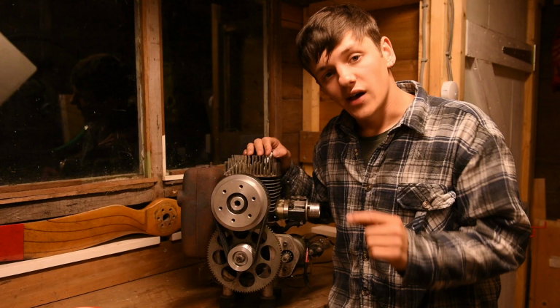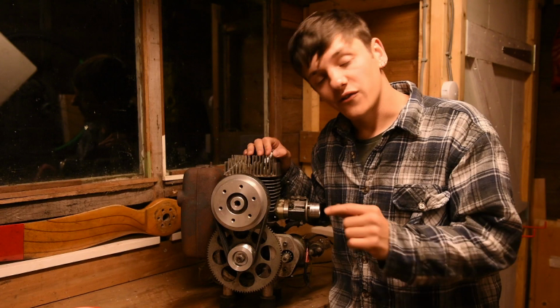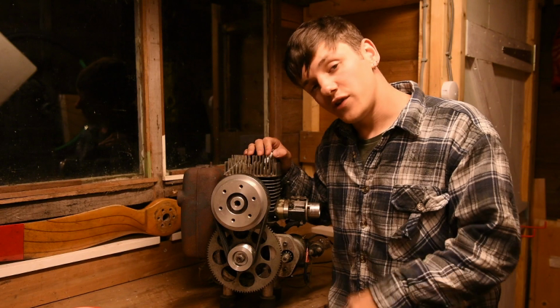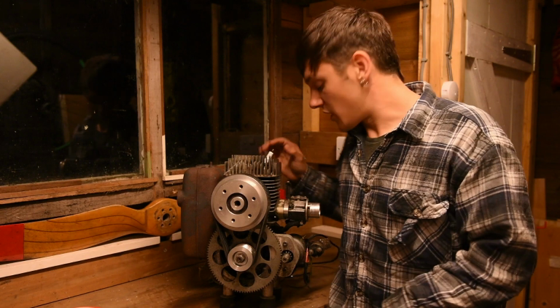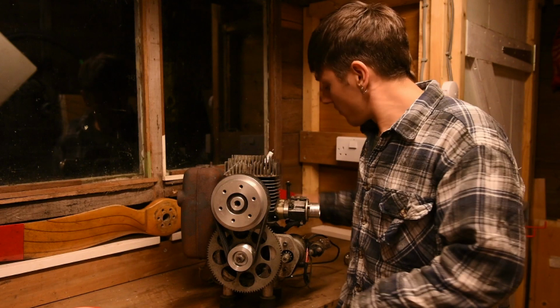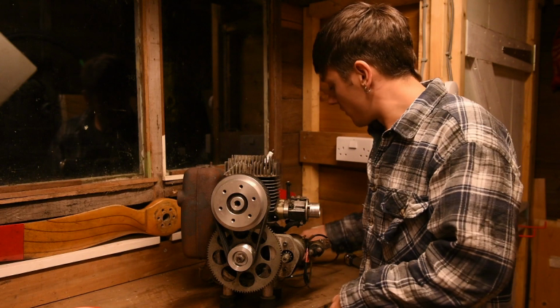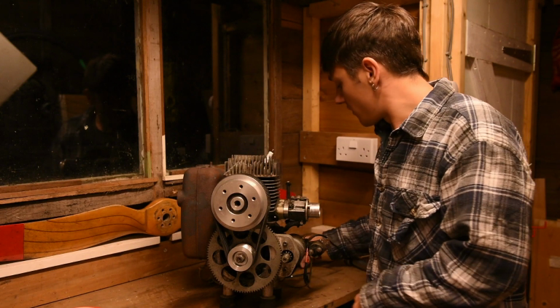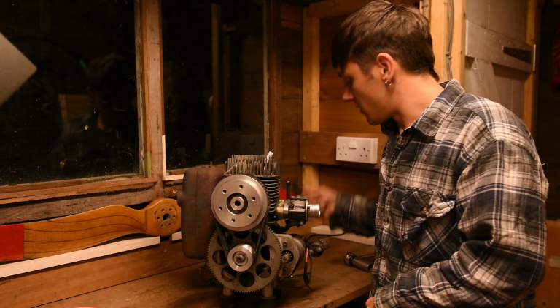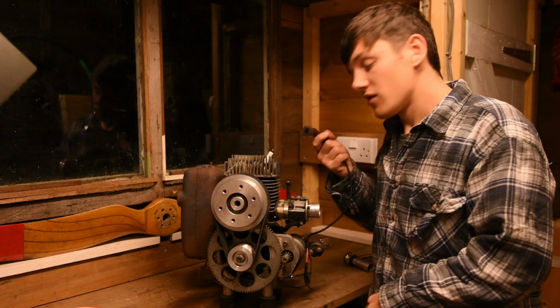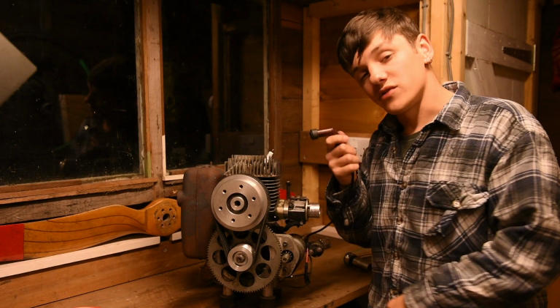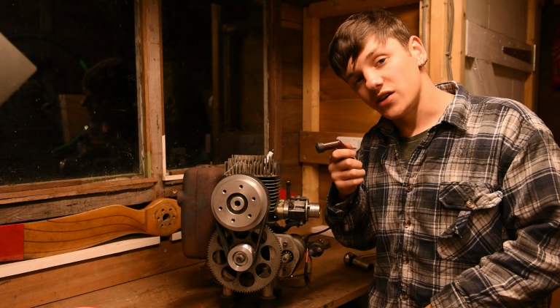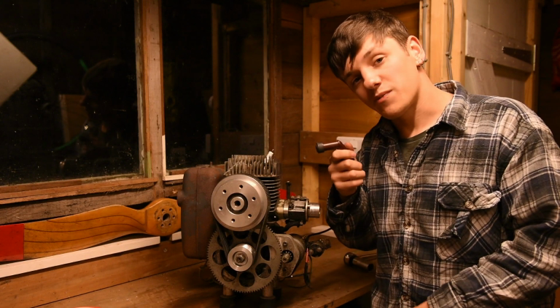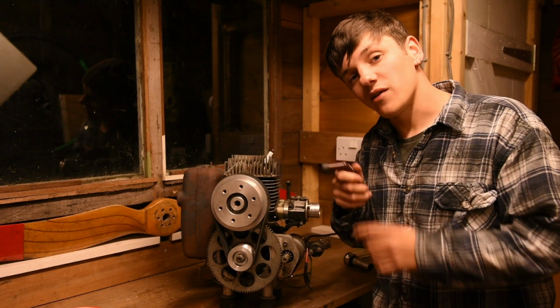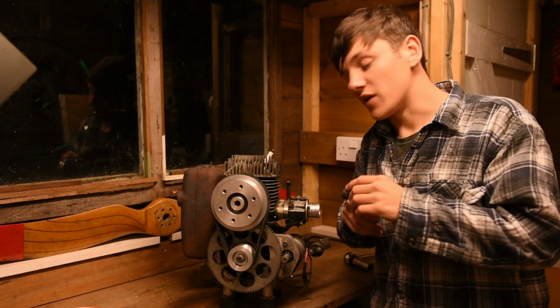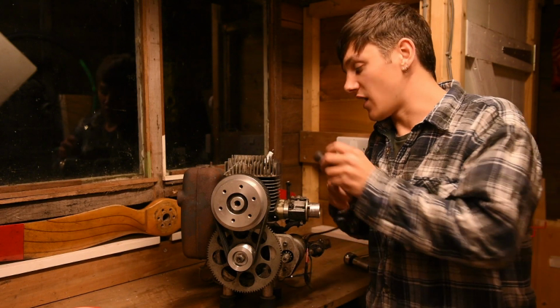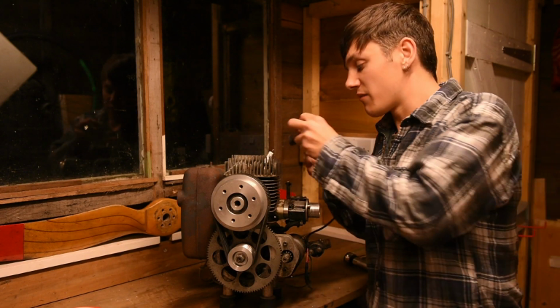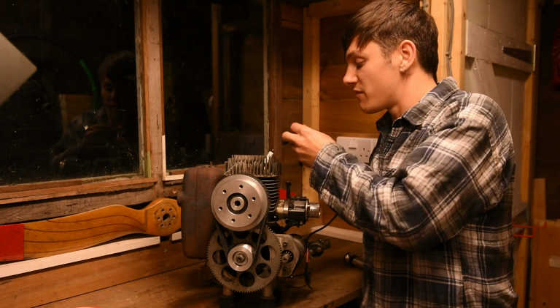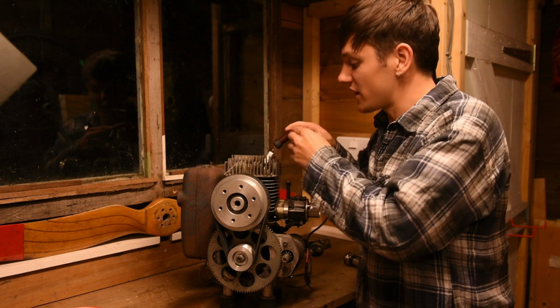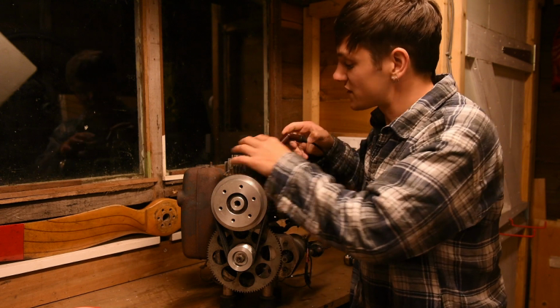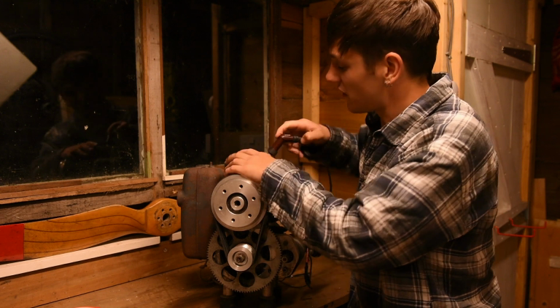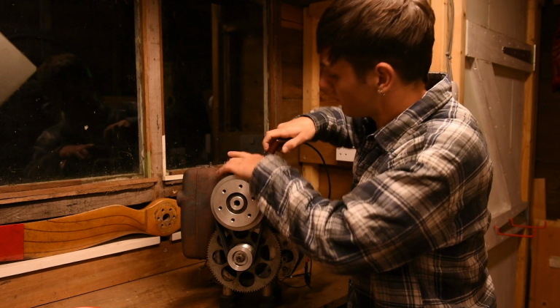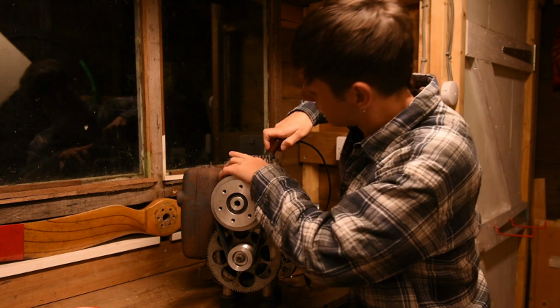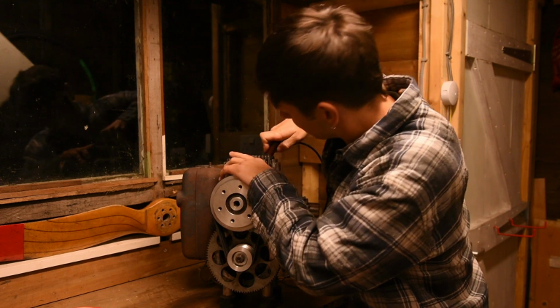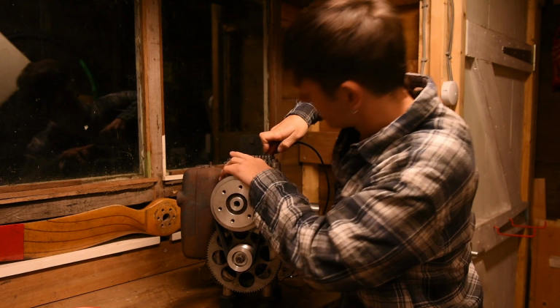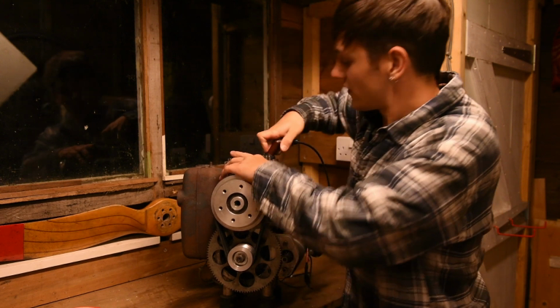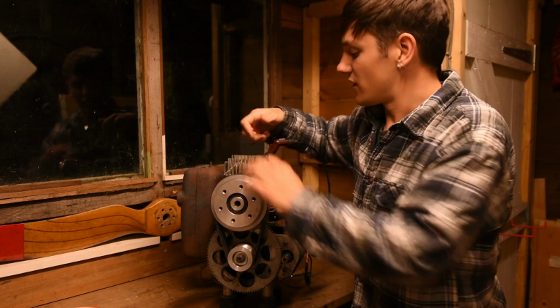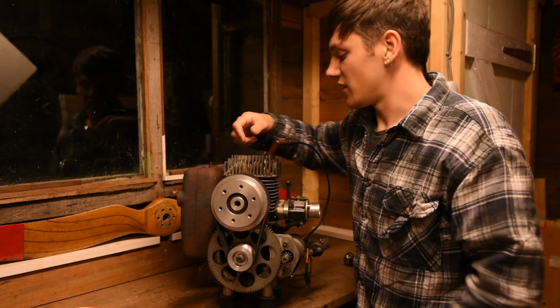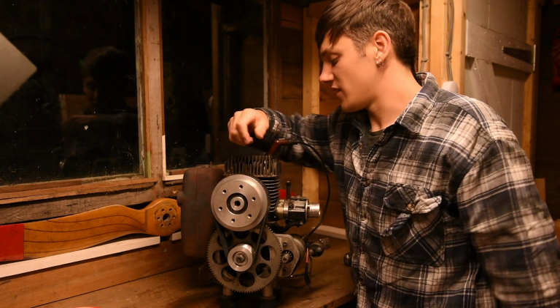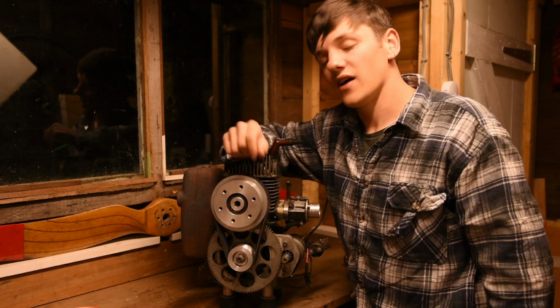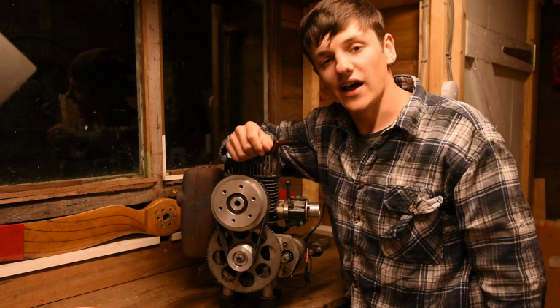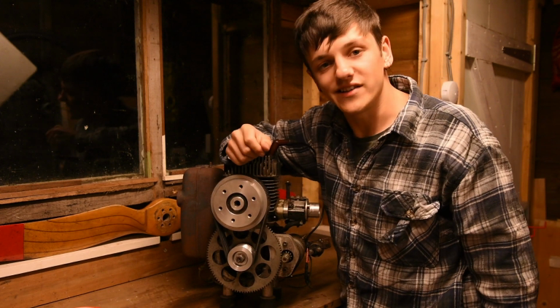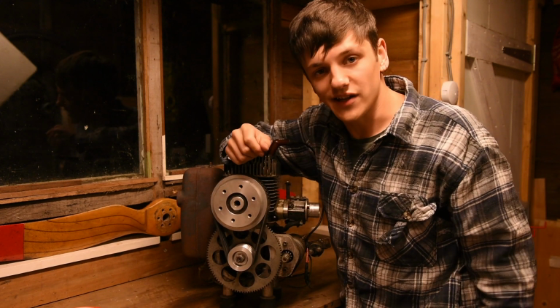Return your spark plug cap back to the spark plug and you're done.